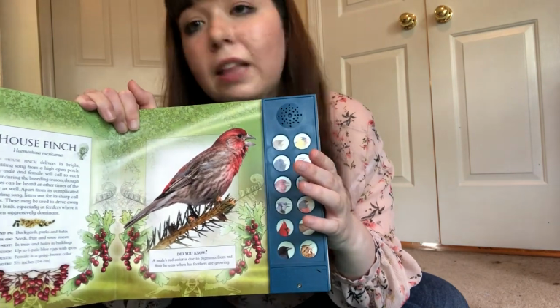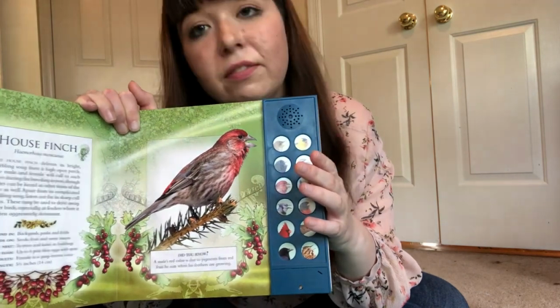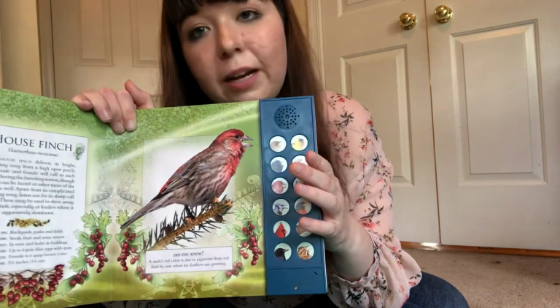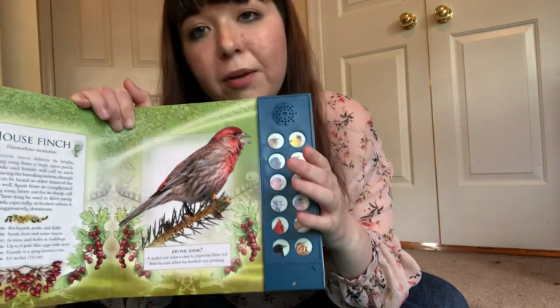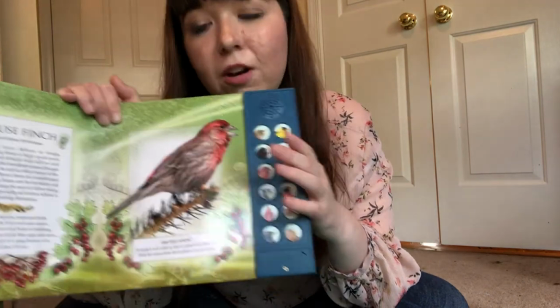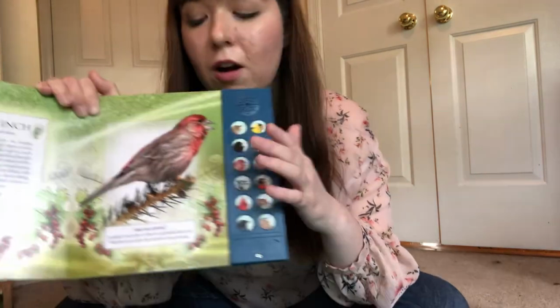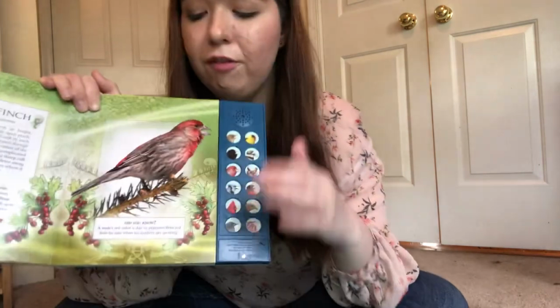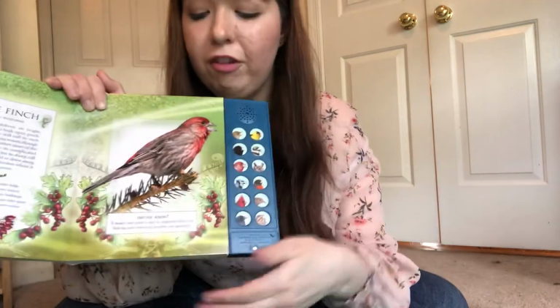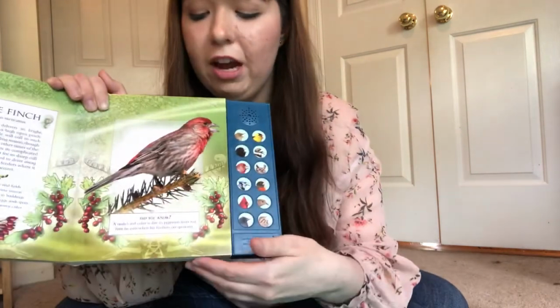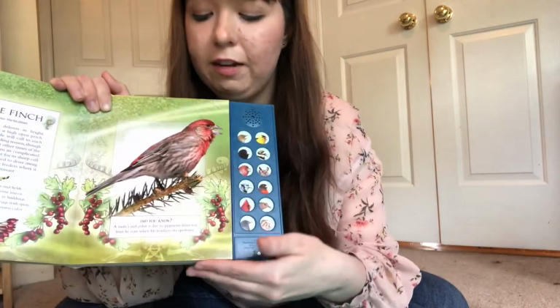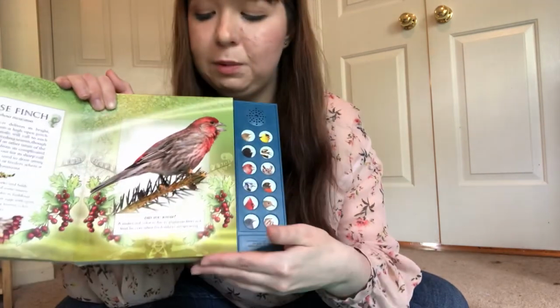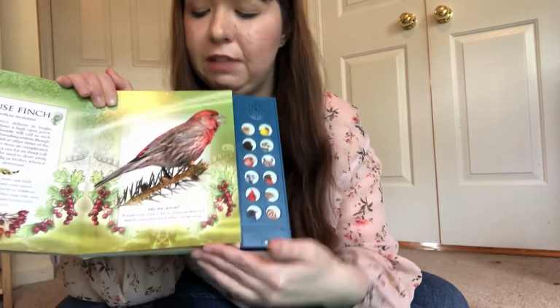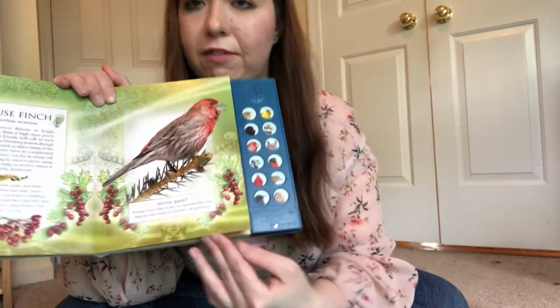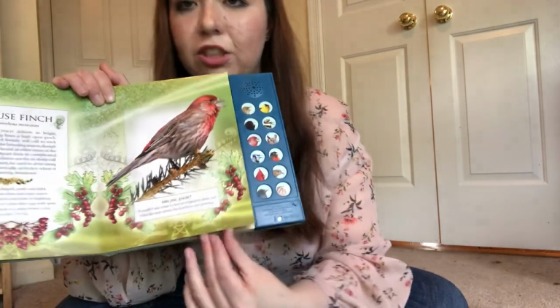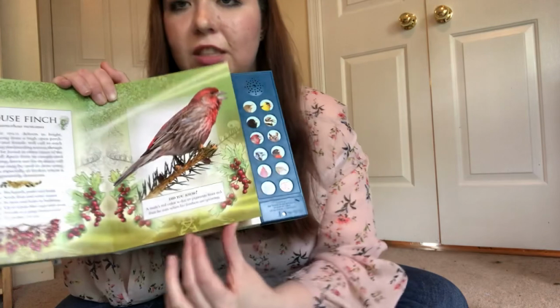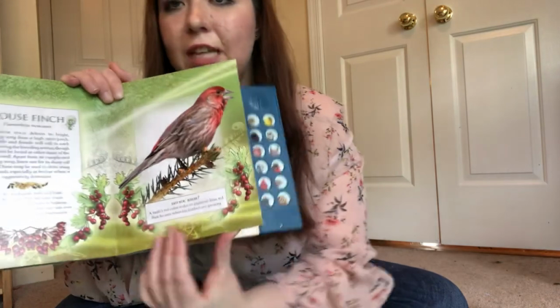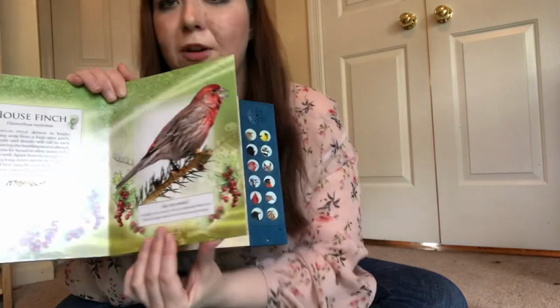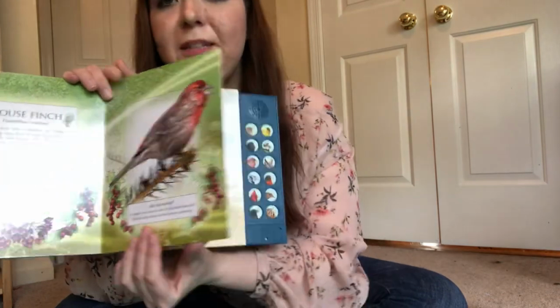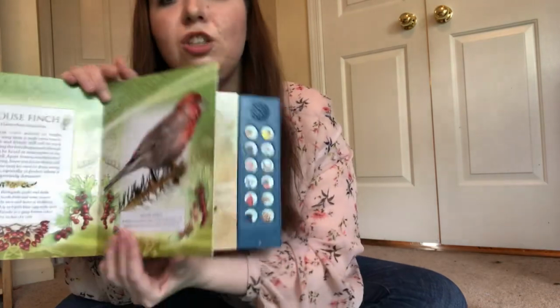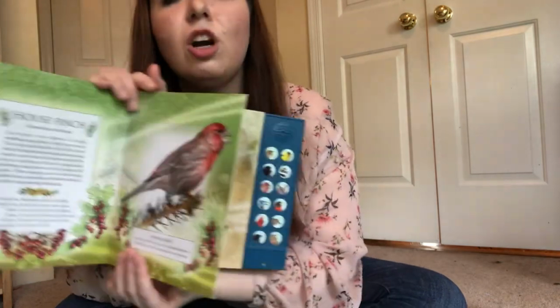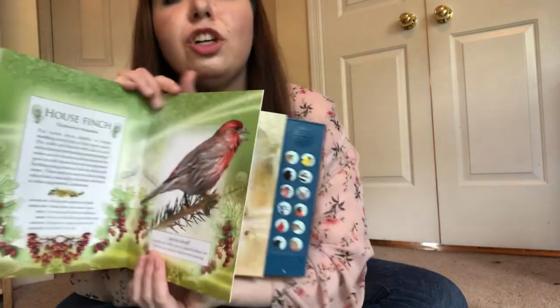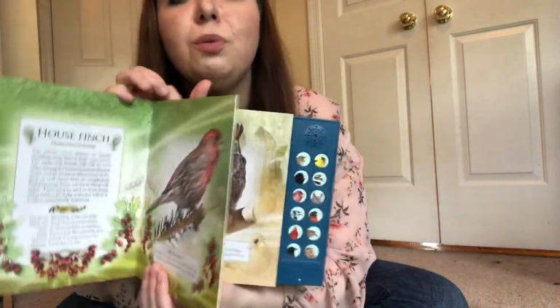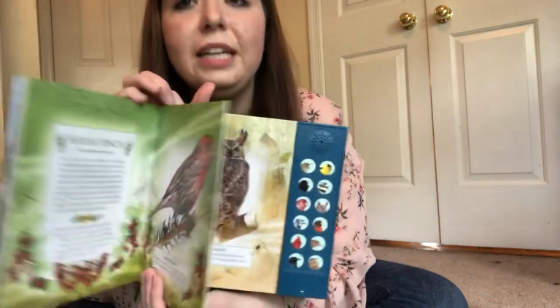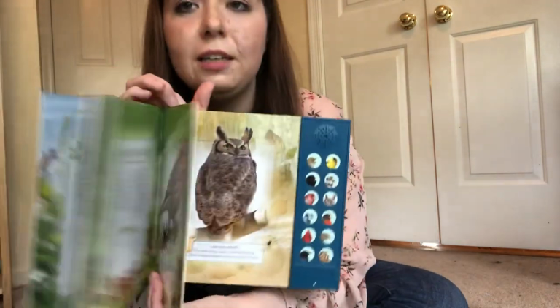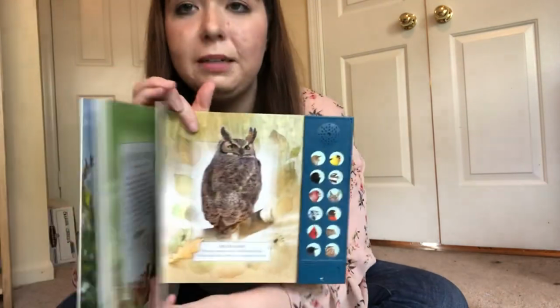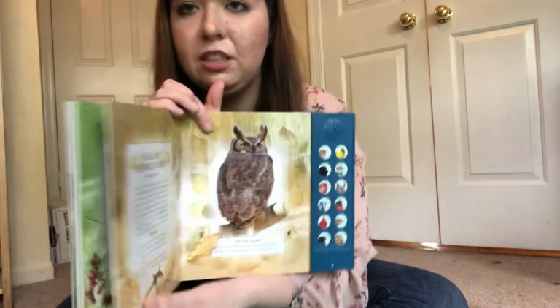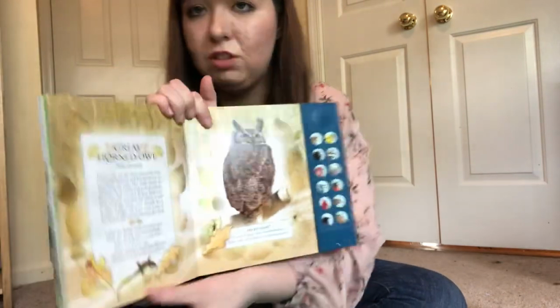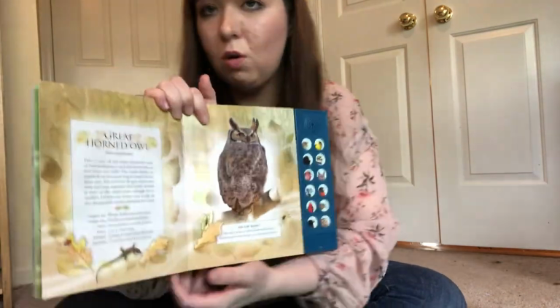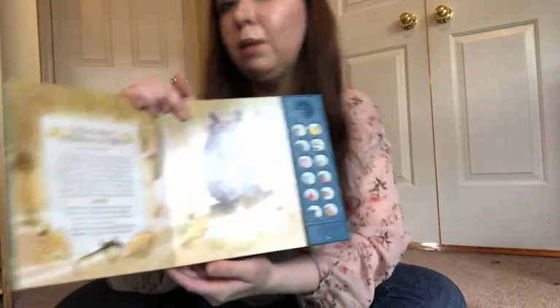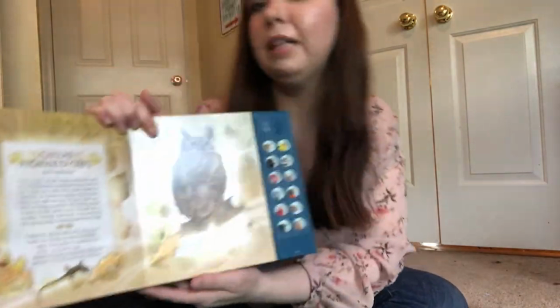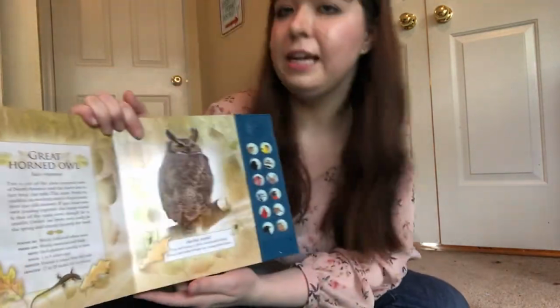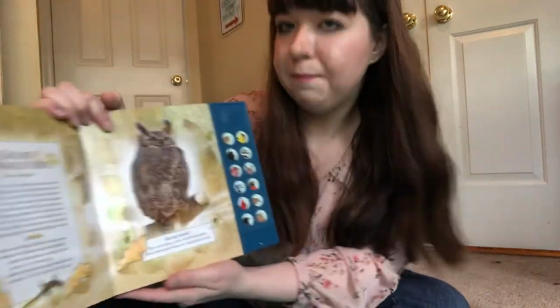That's a very pretty call — very specific, or unique, to just this type of bird. Unique means it's the only one like it.